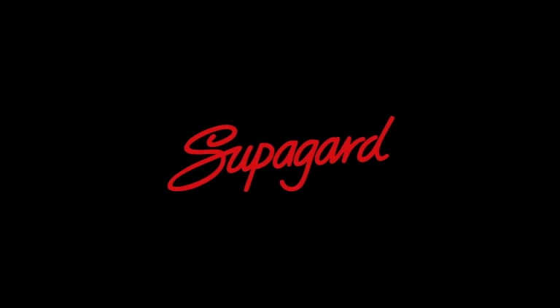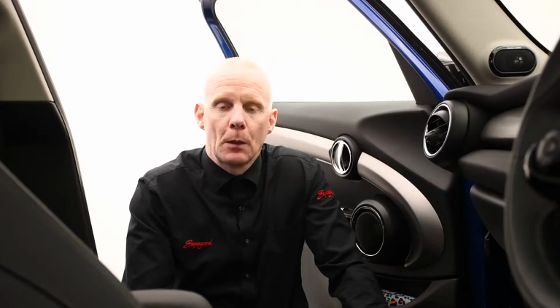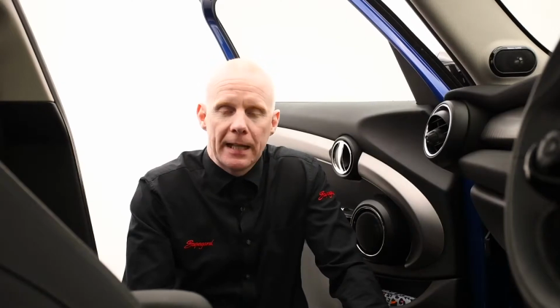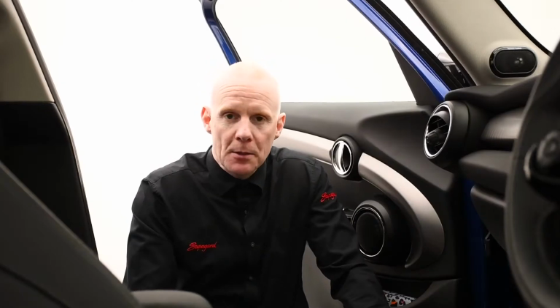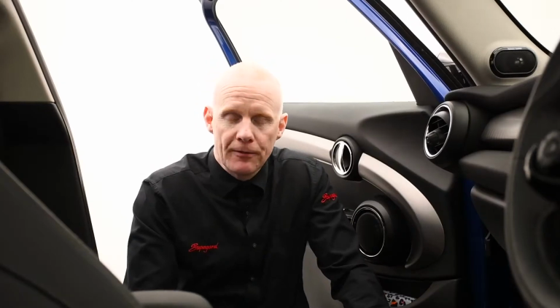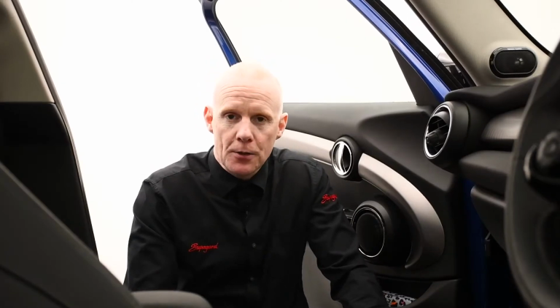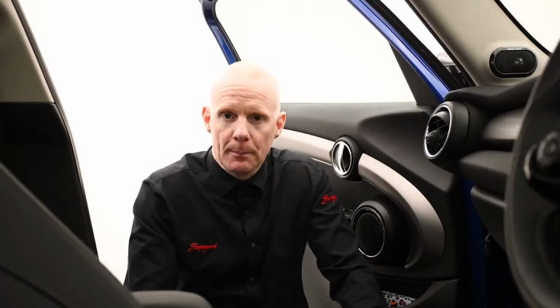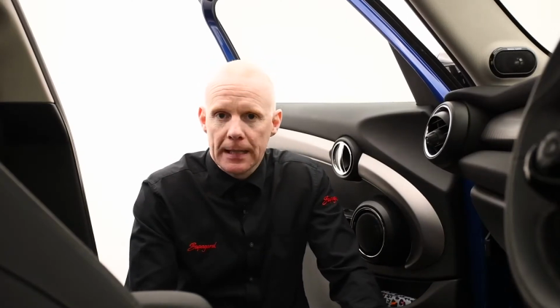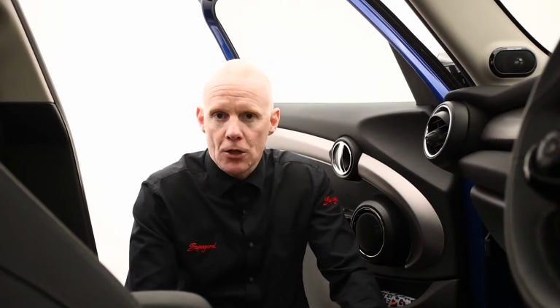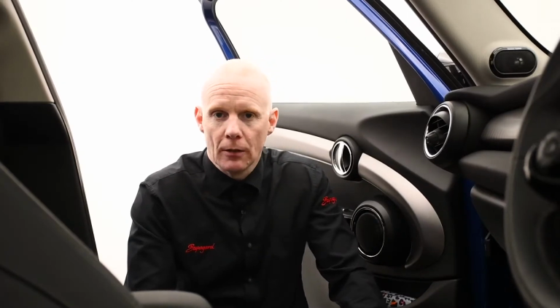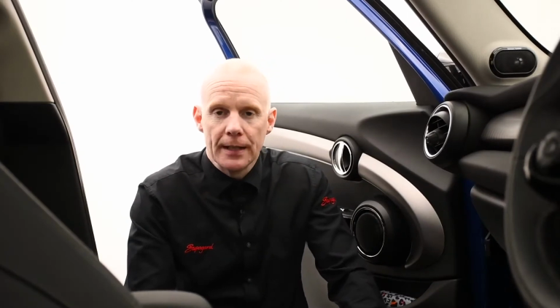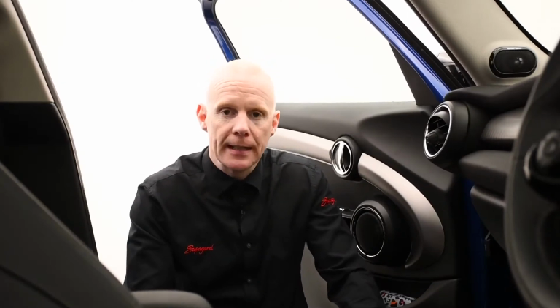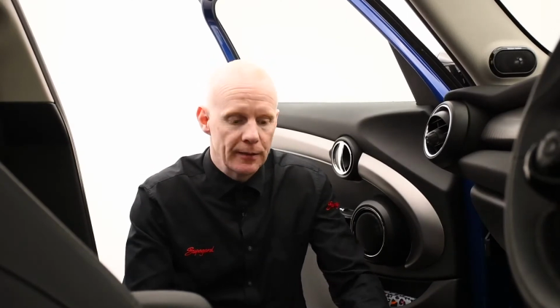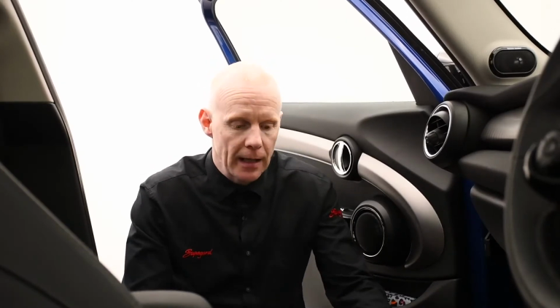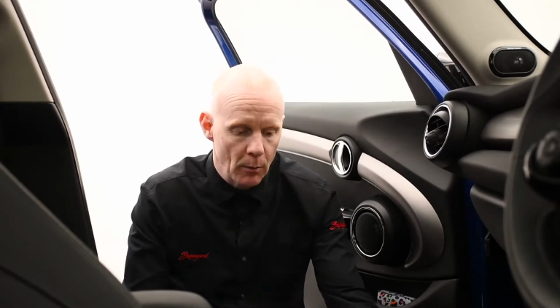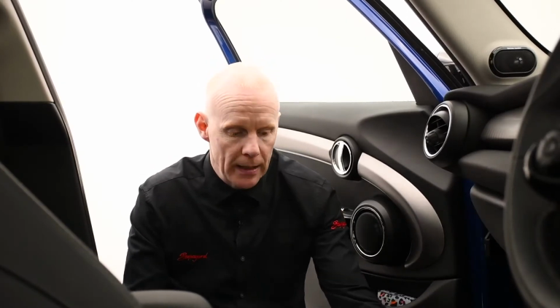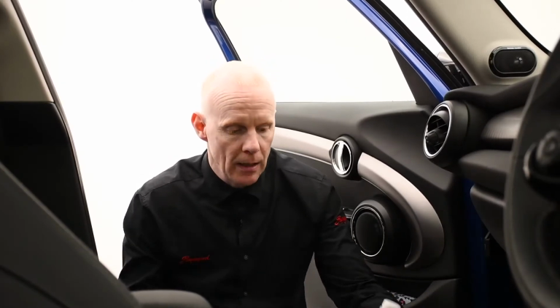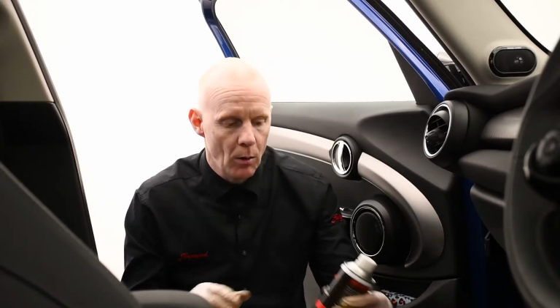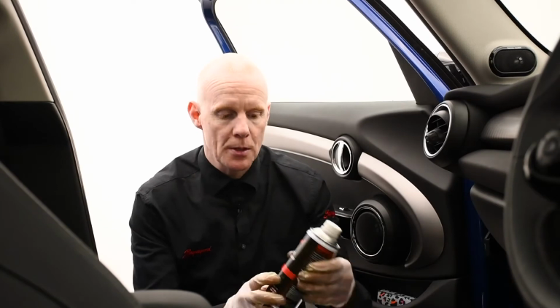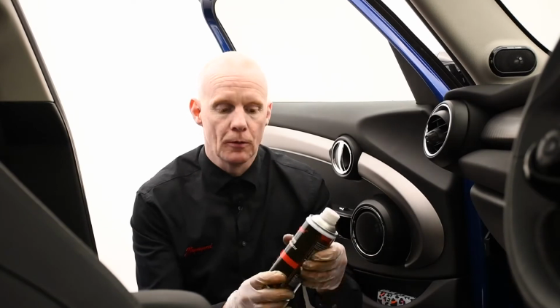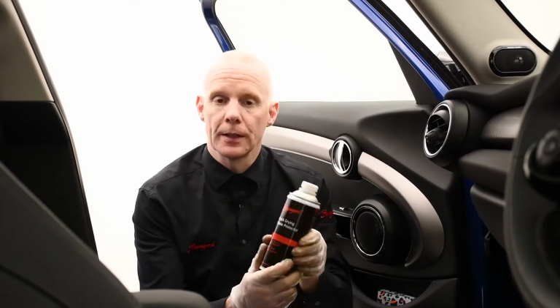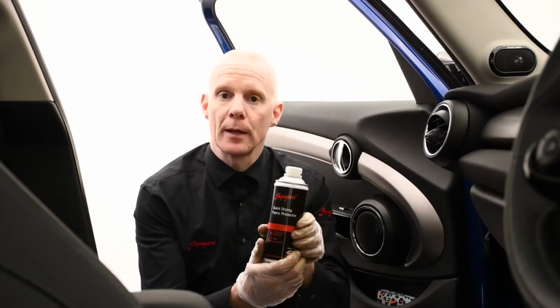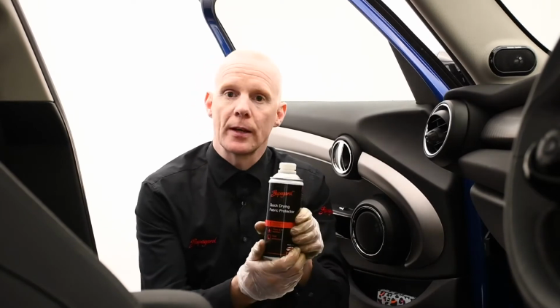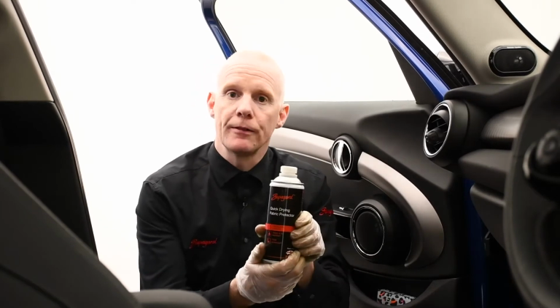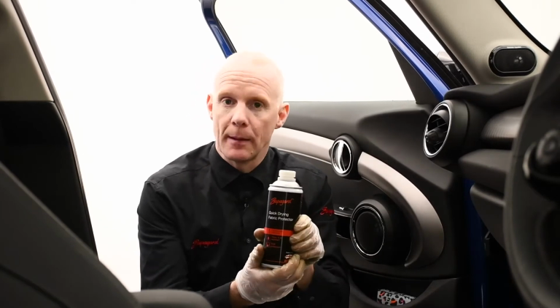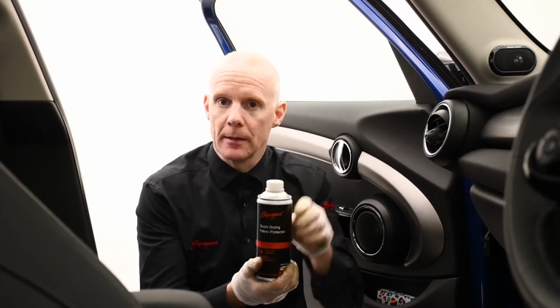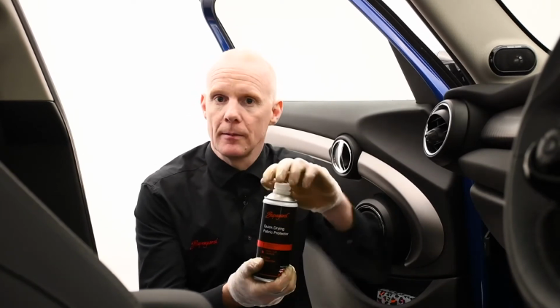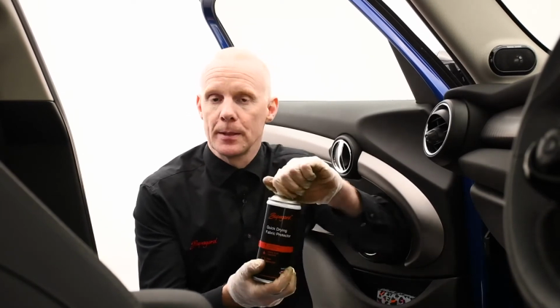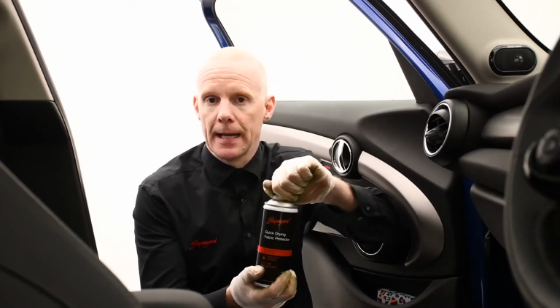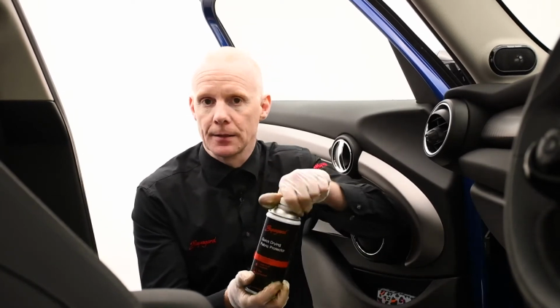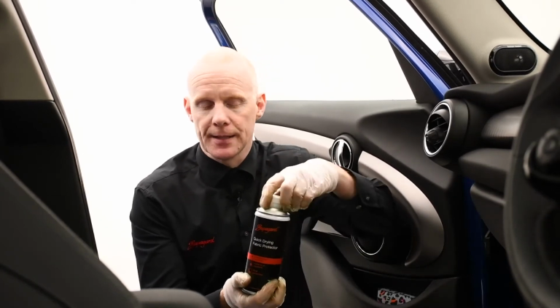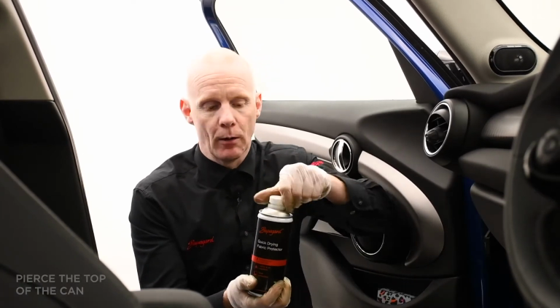When it comes to professional application of the inside of the car, we always go for the quick drying fabric protector itself.